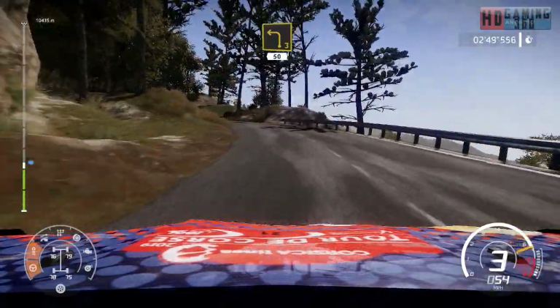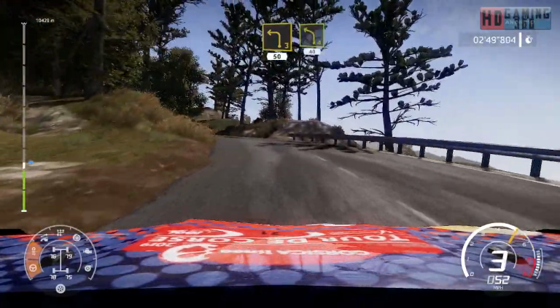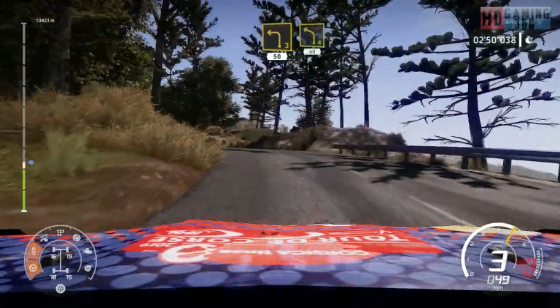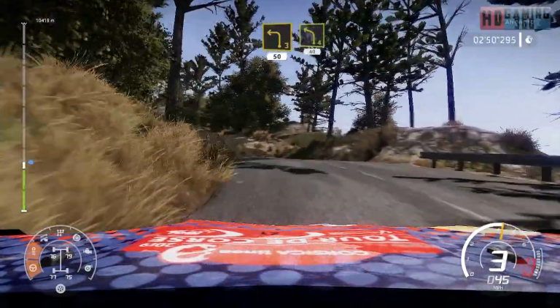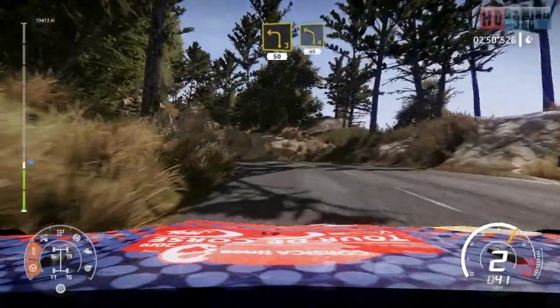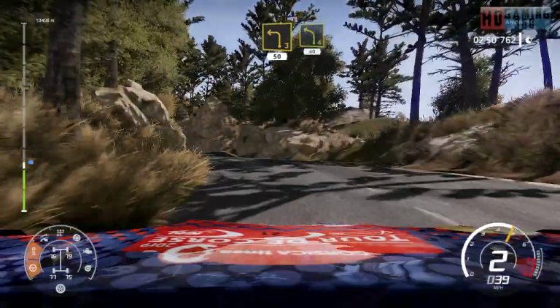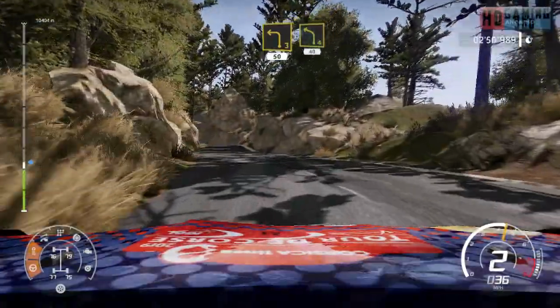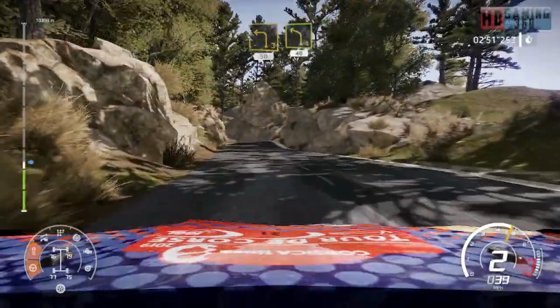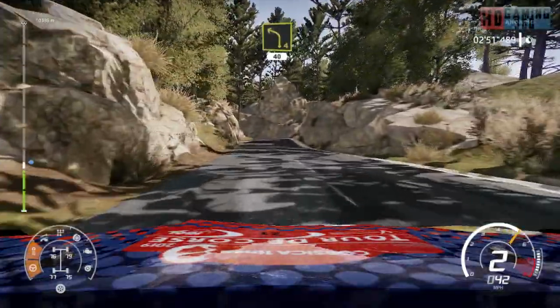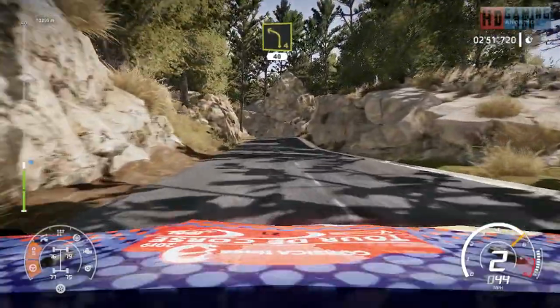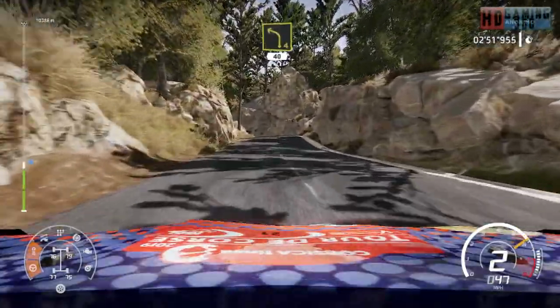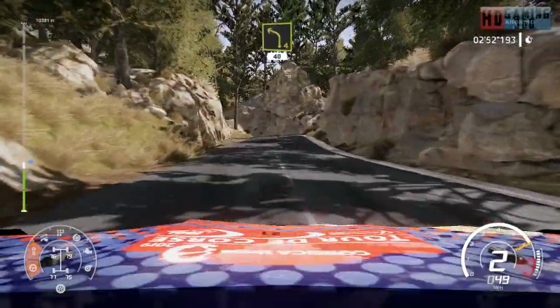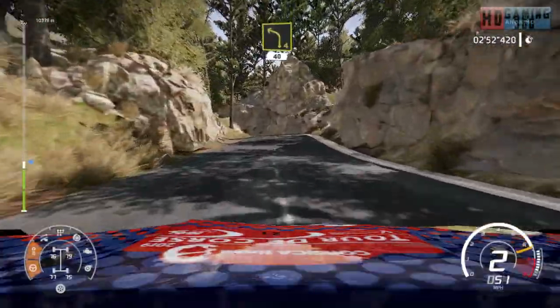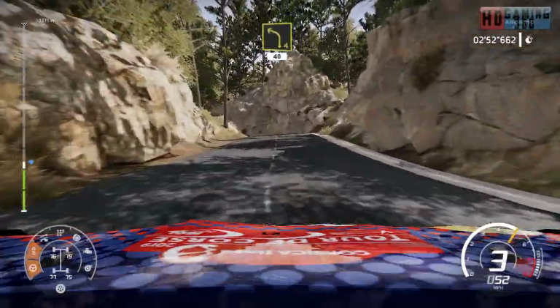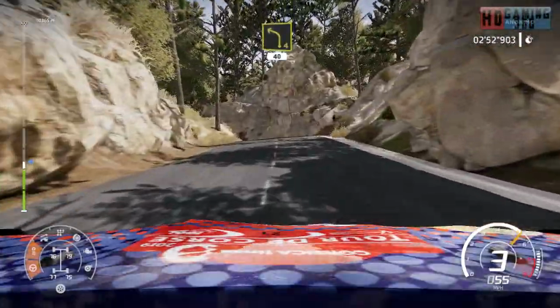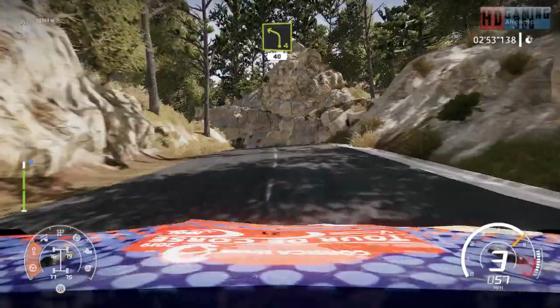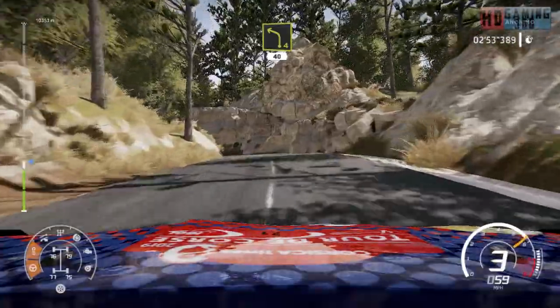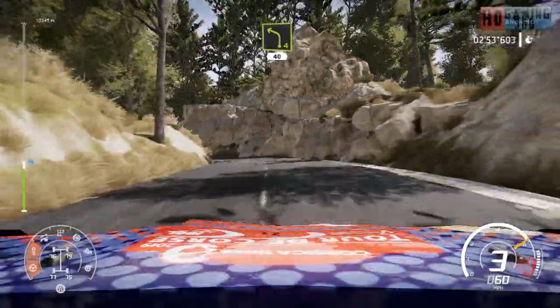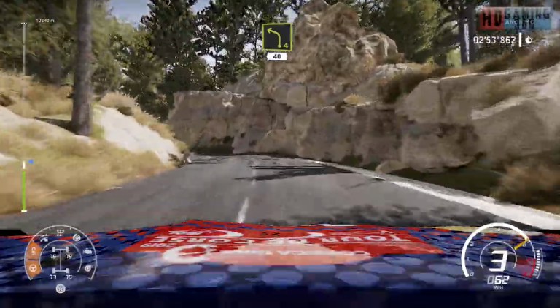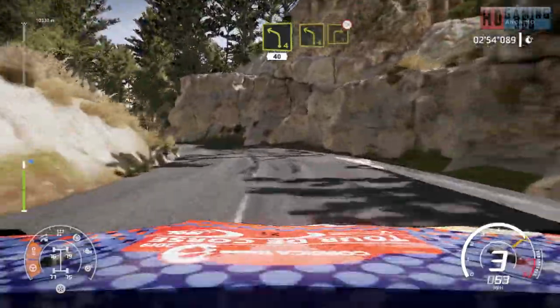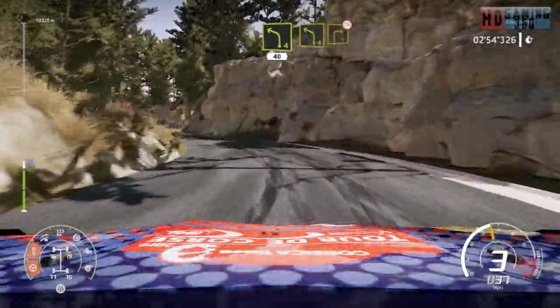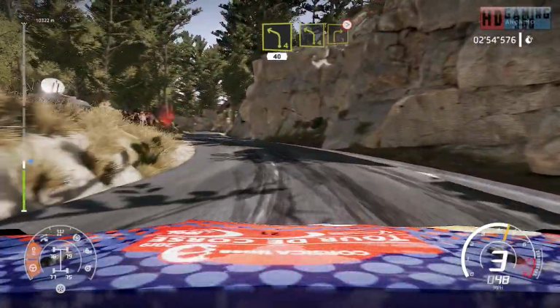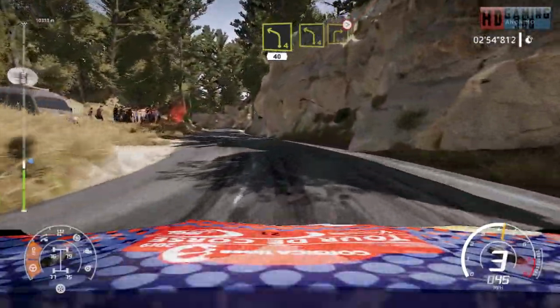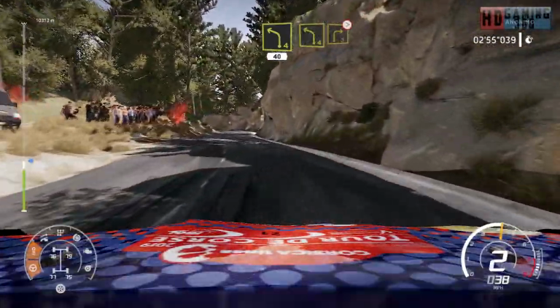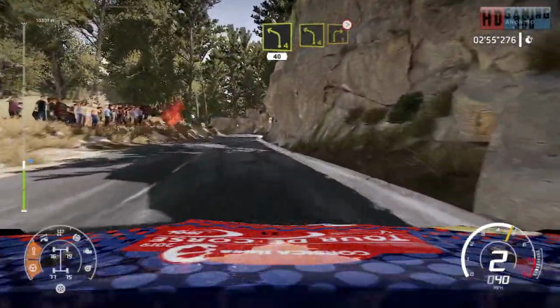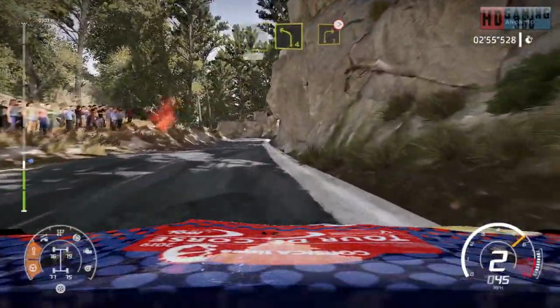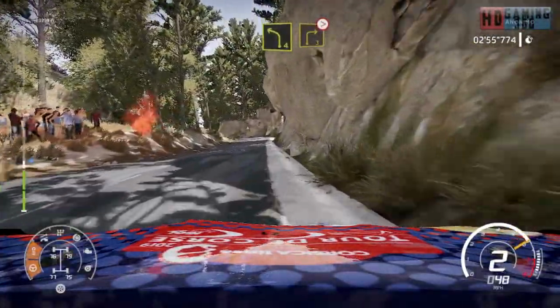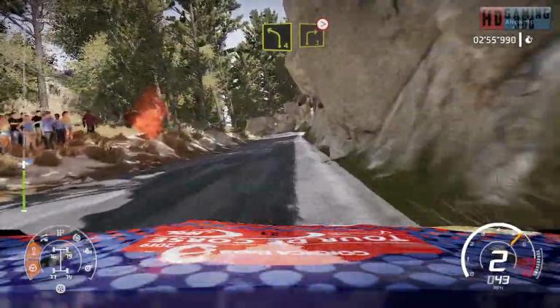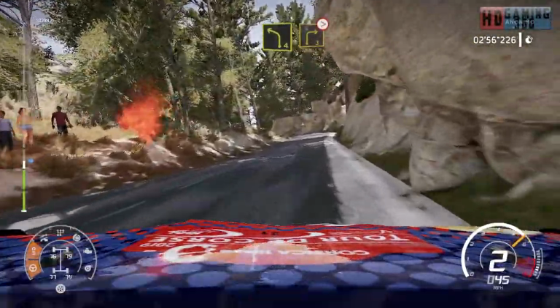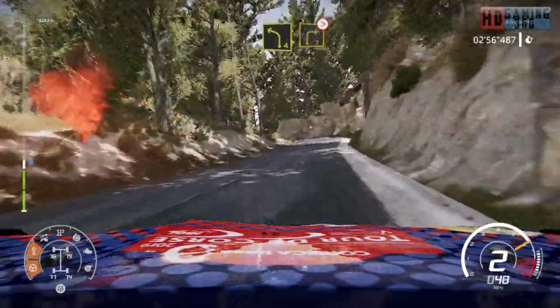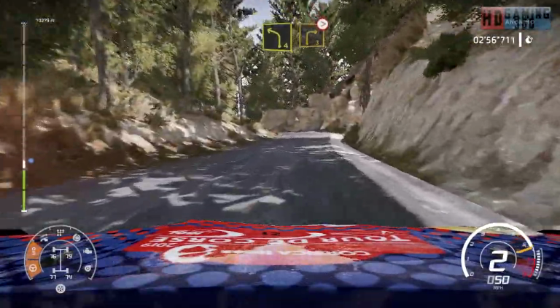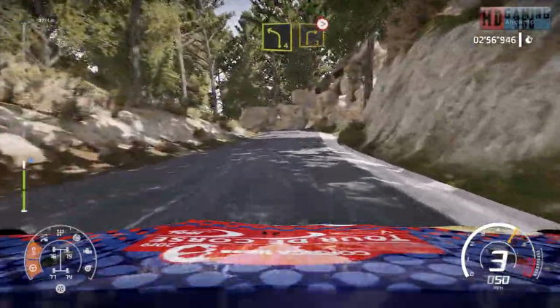Left 4, short, 40. Left 4, short, keep in to right 3, tightens, keep in.